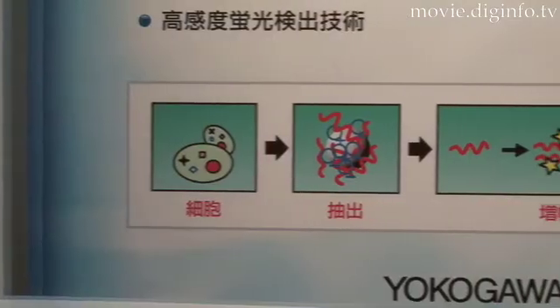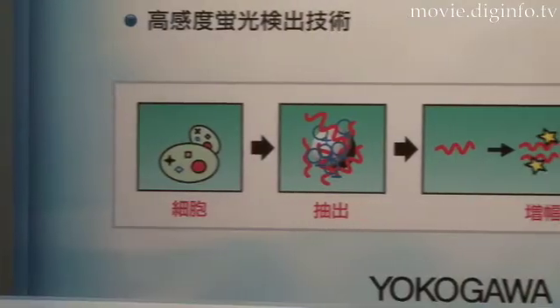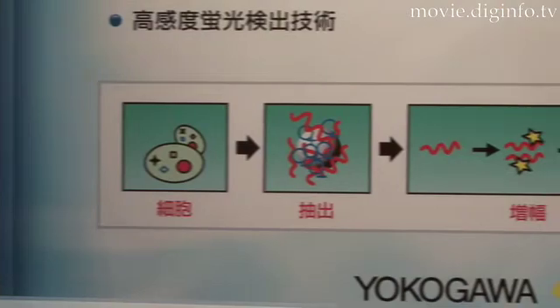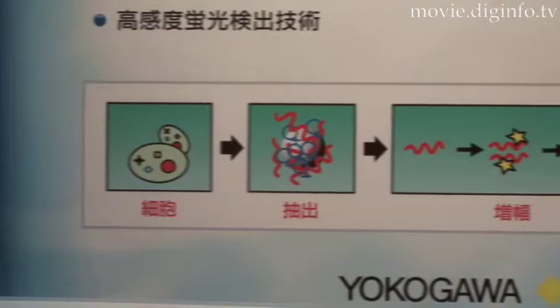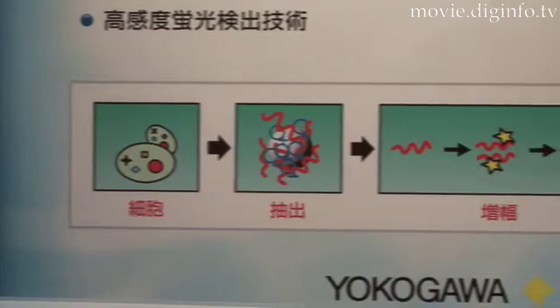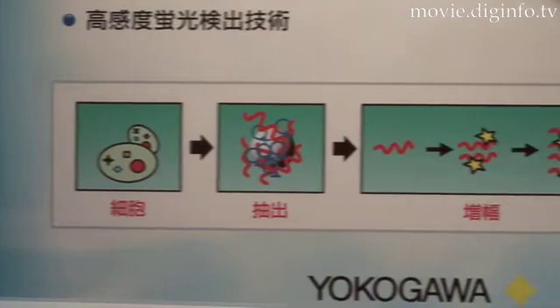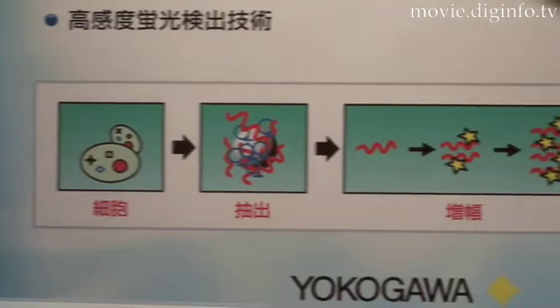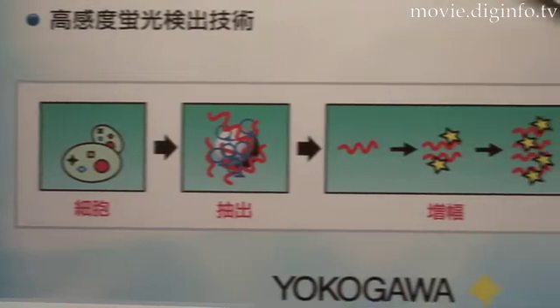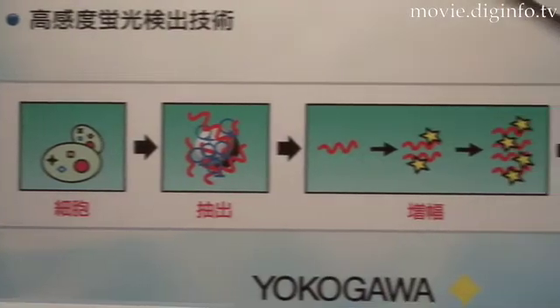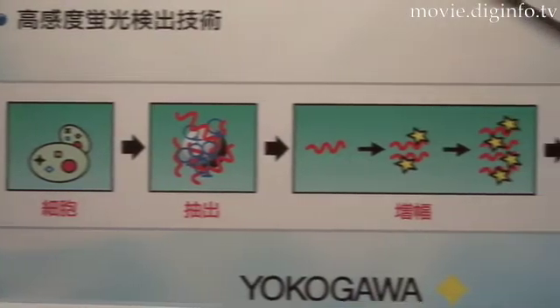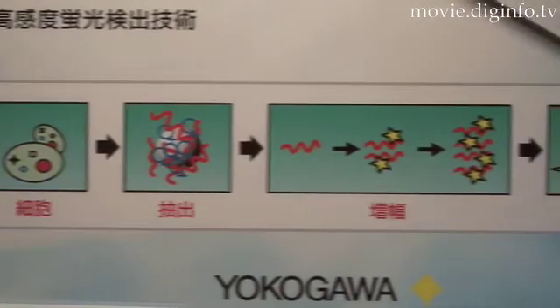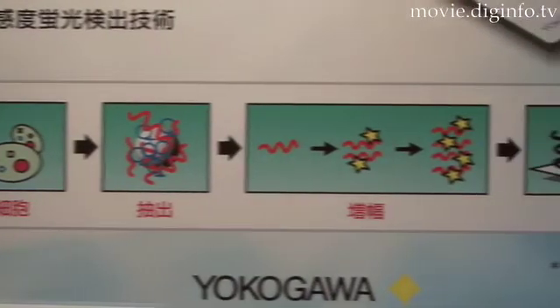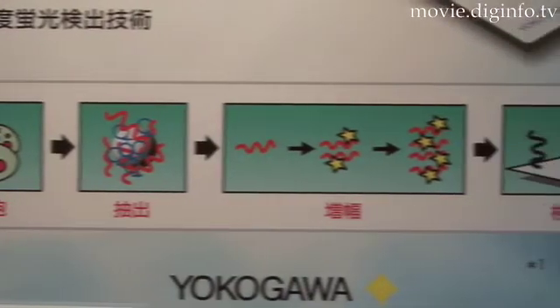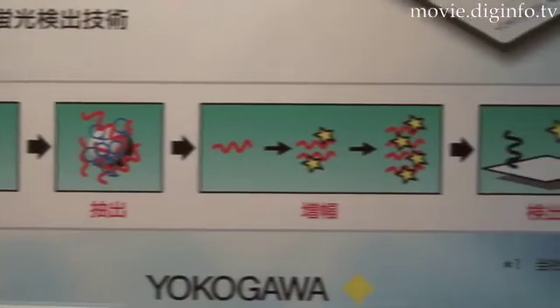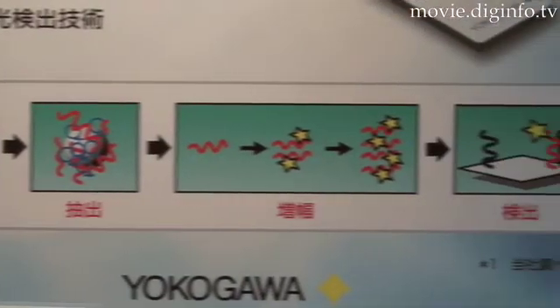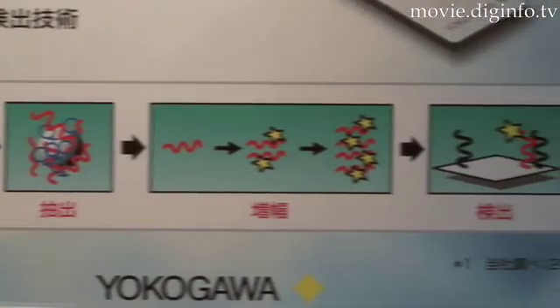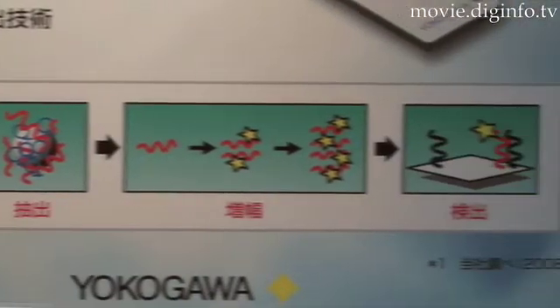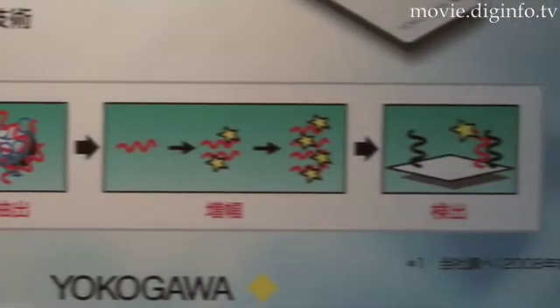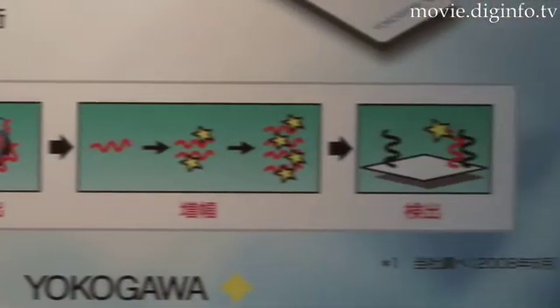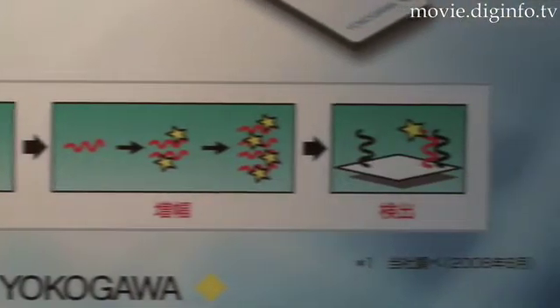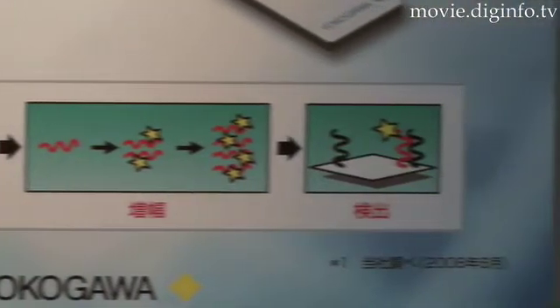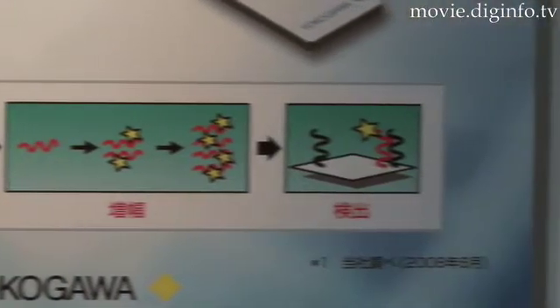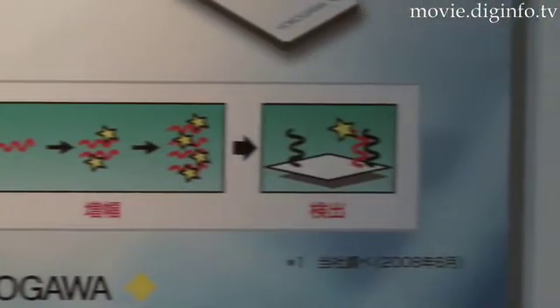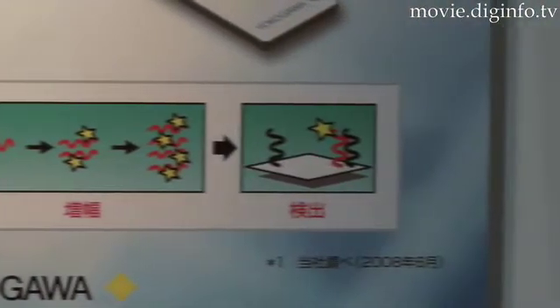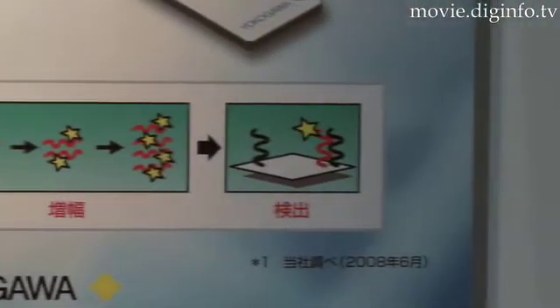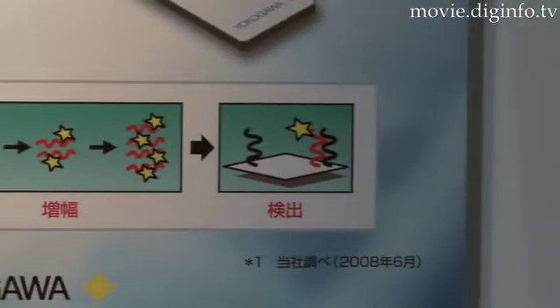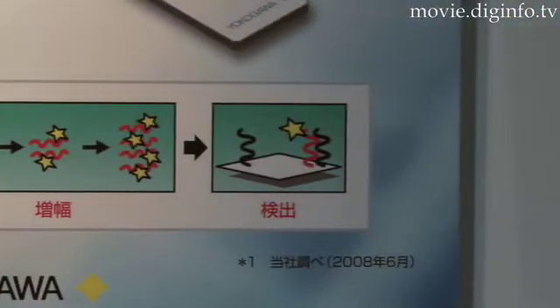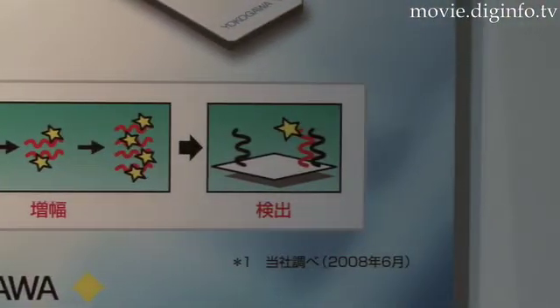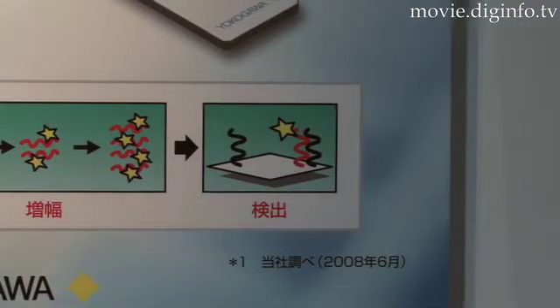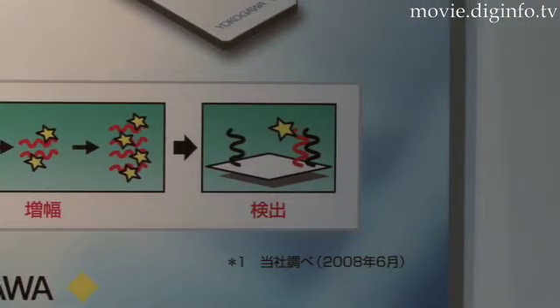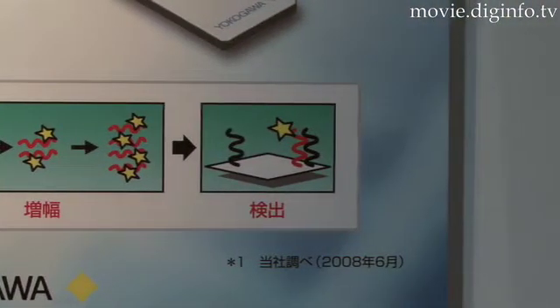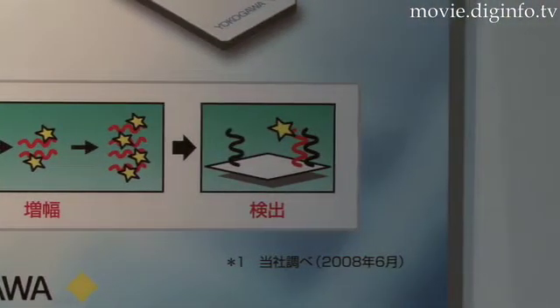The new system uses an integrated cartridge developed exclusively by Yokogawa Electric.